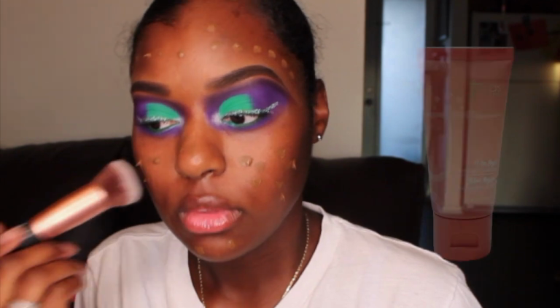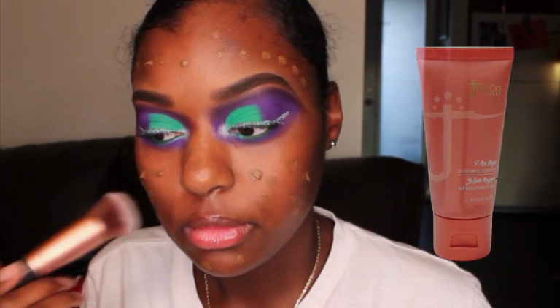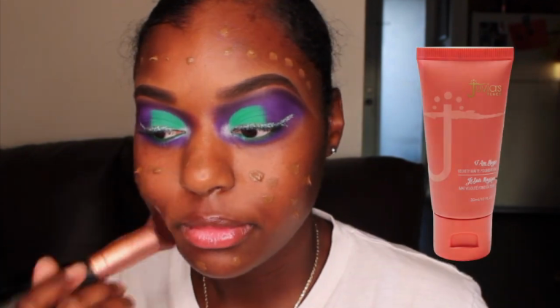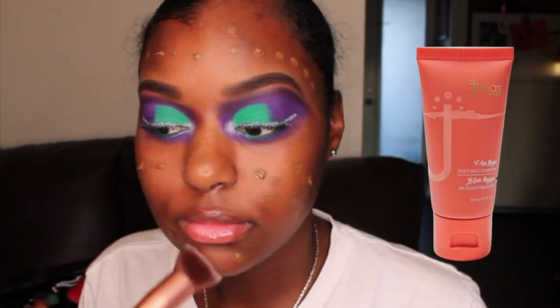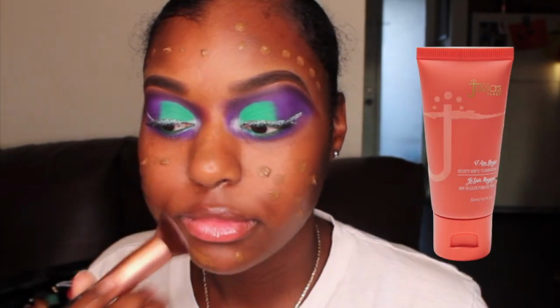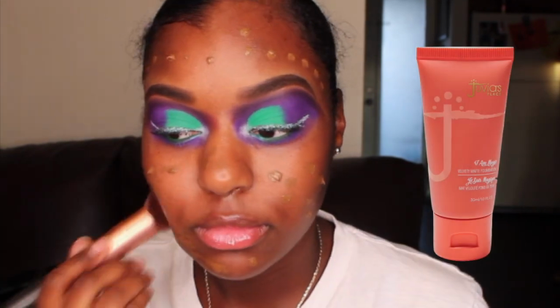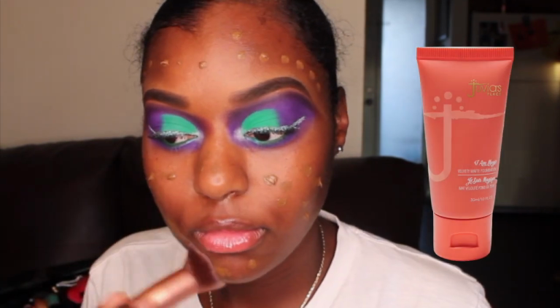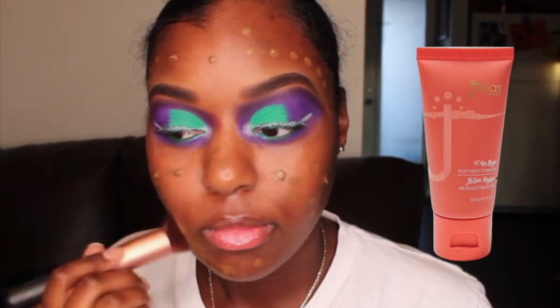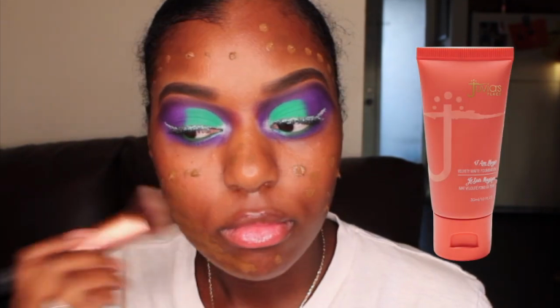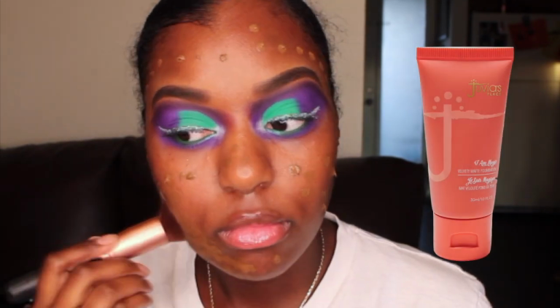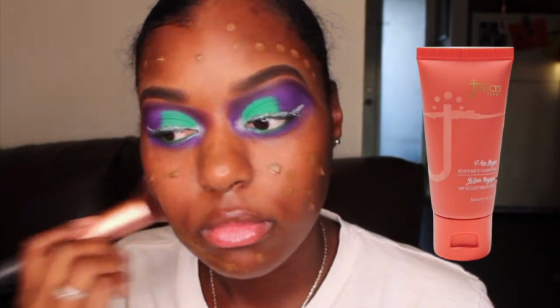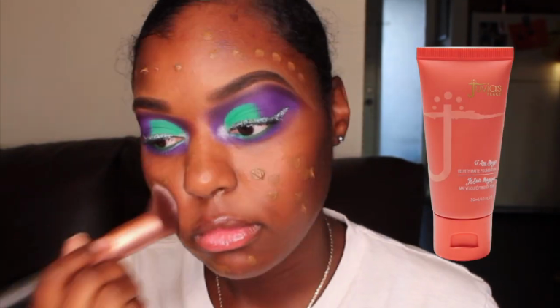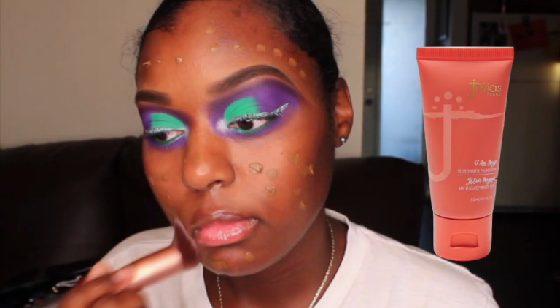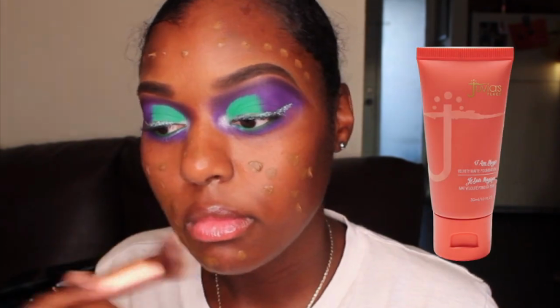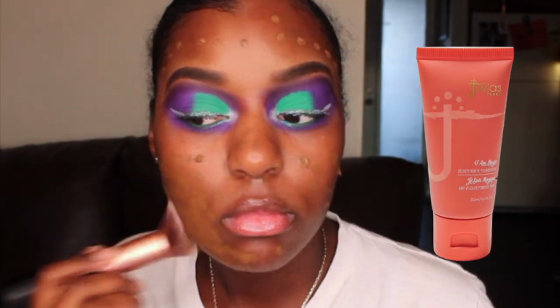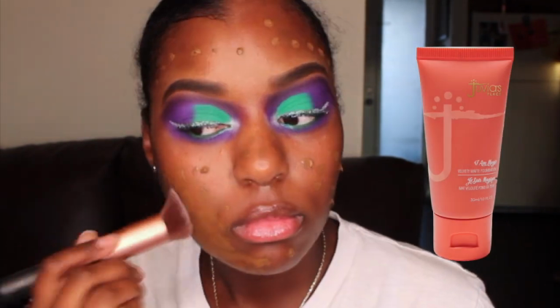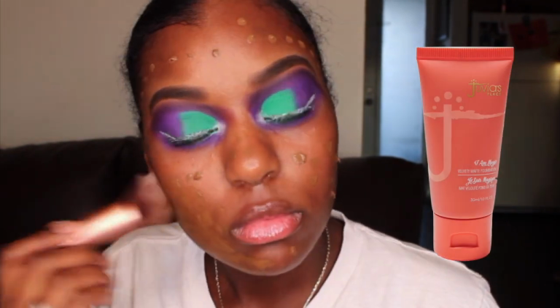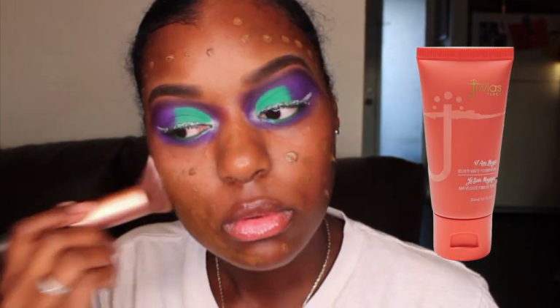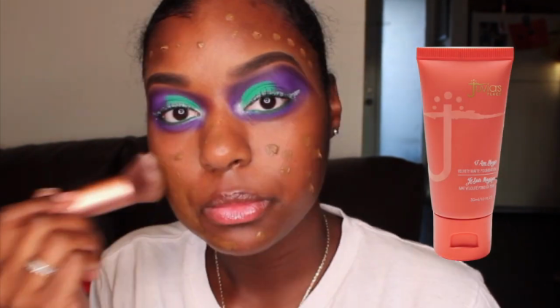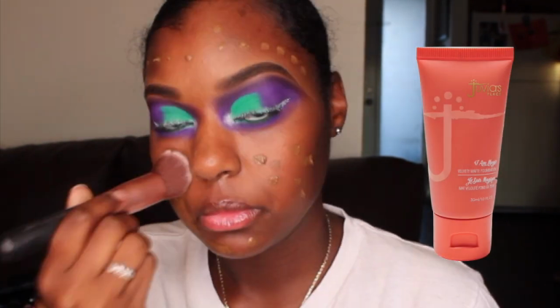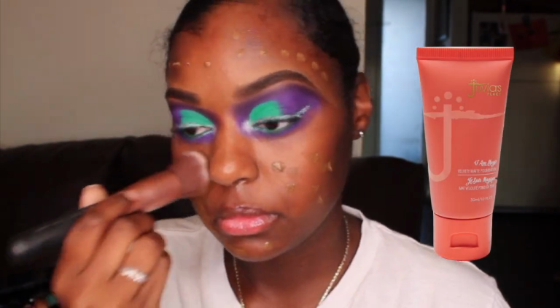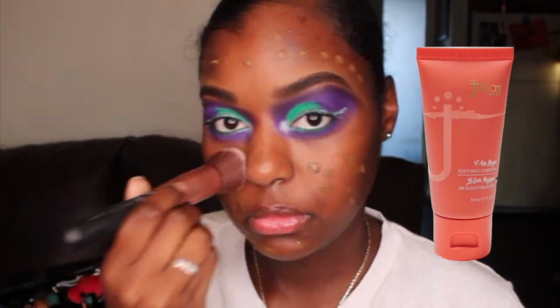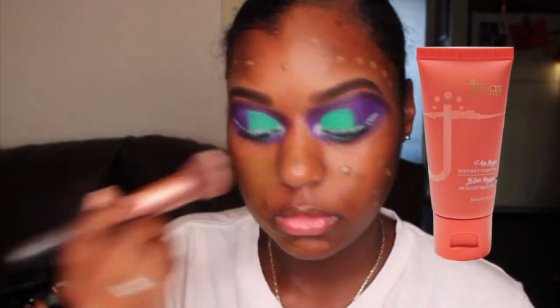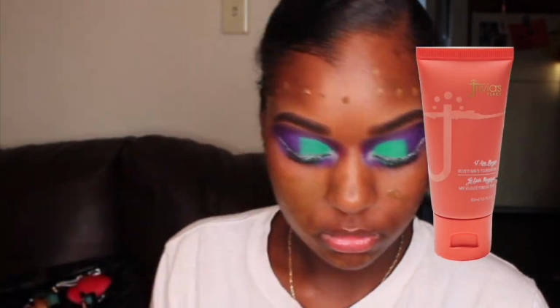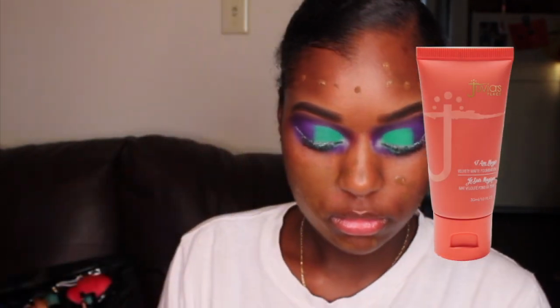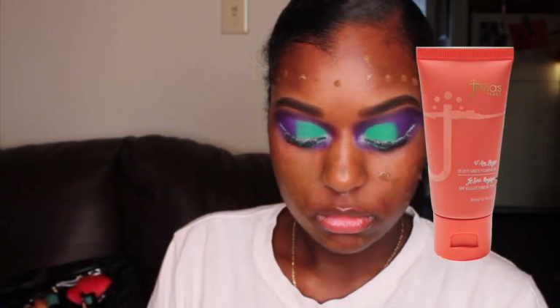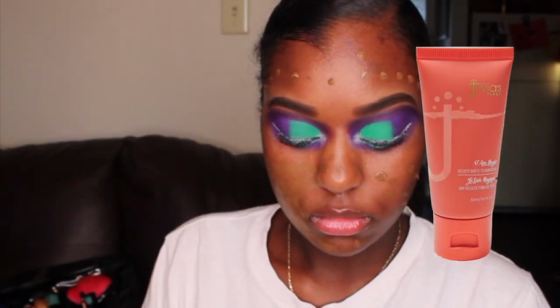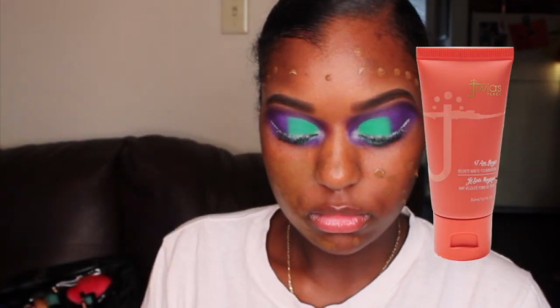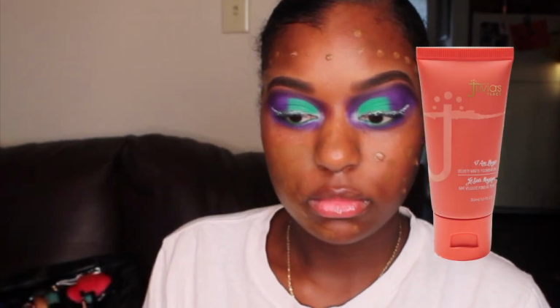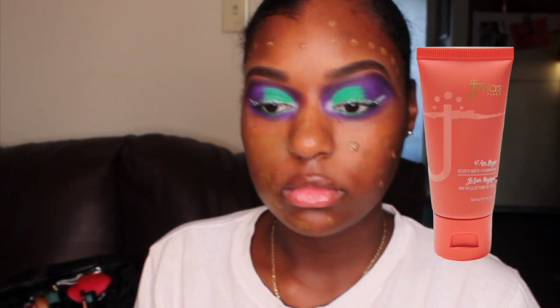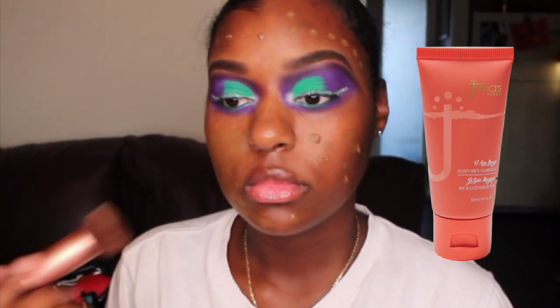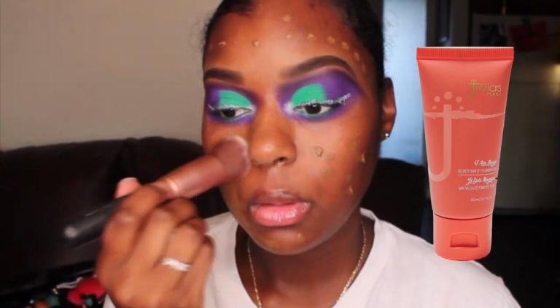For foundation today, I'm using my Juvia's Place I Am Magic Foundation in the shade Togo.